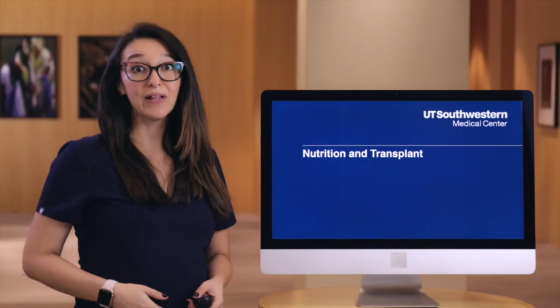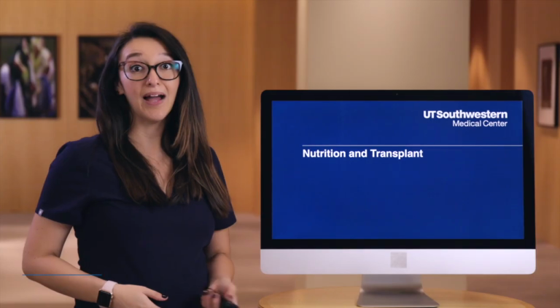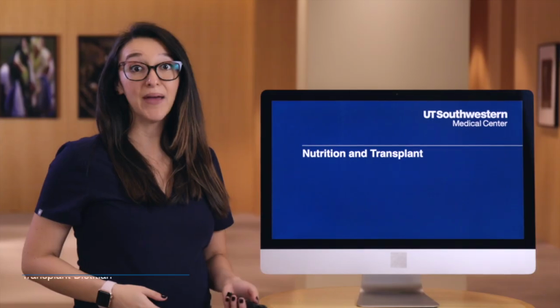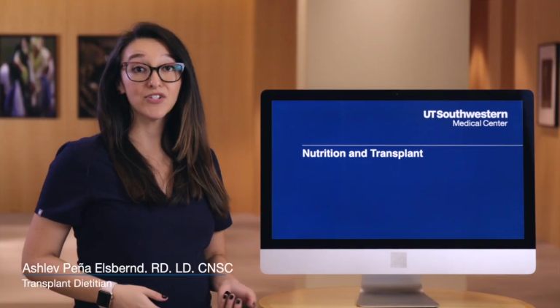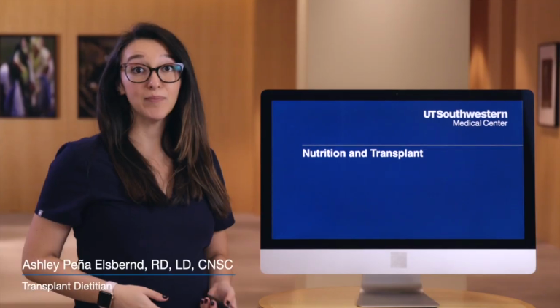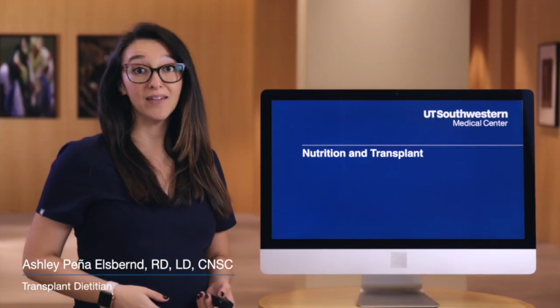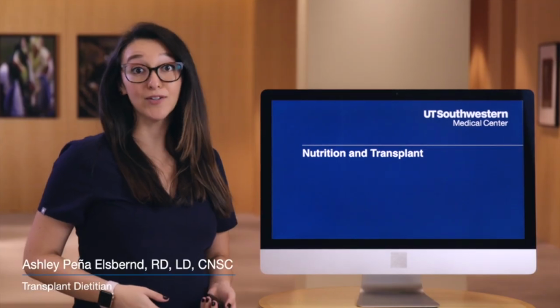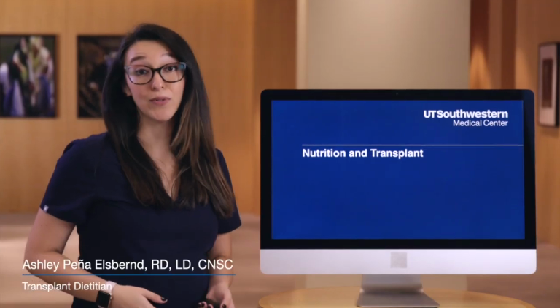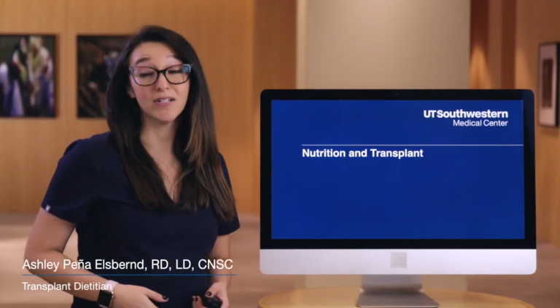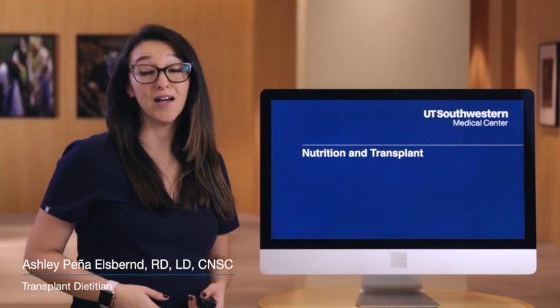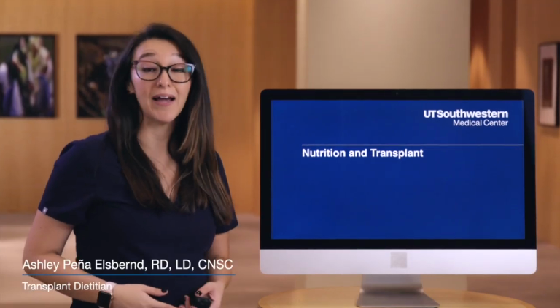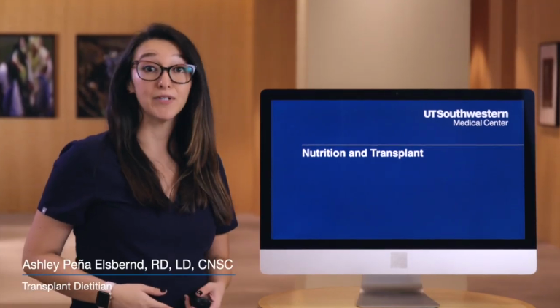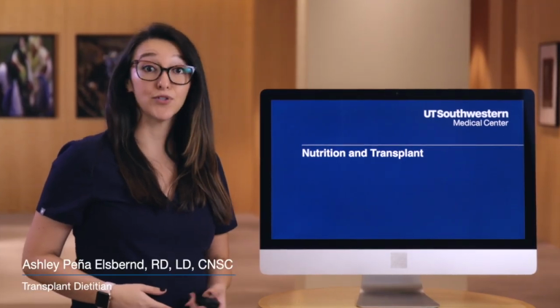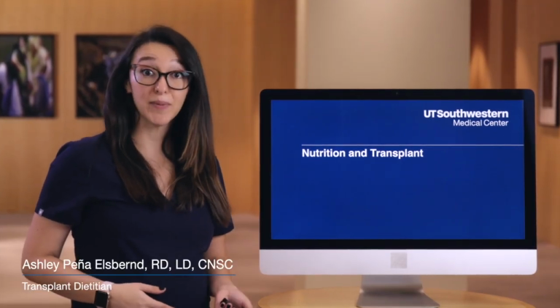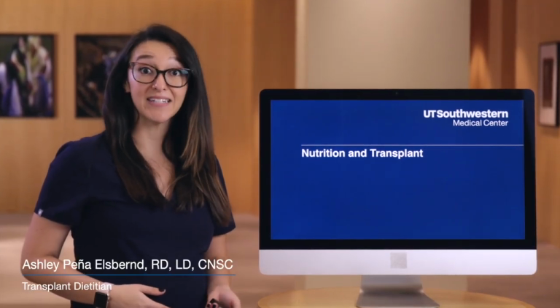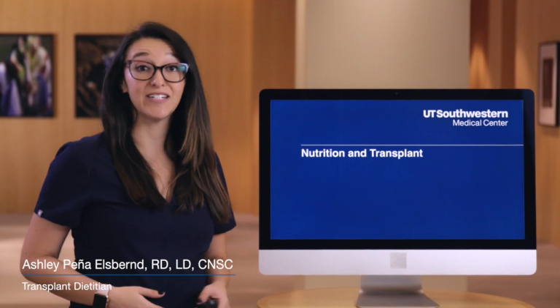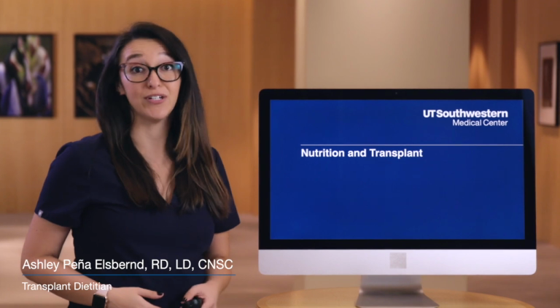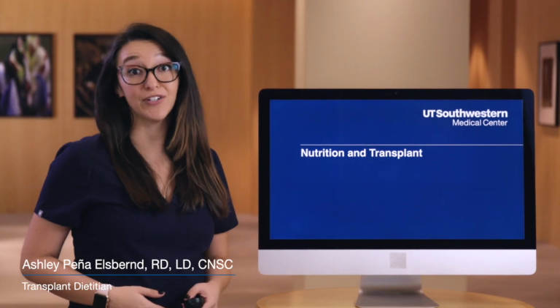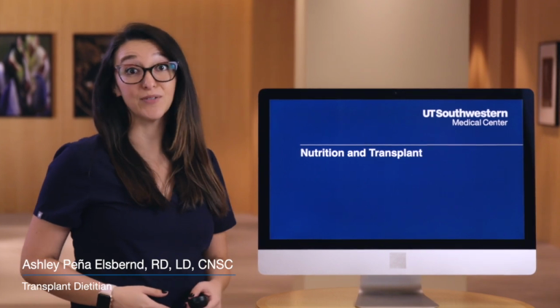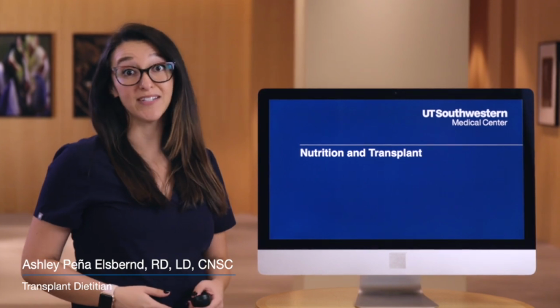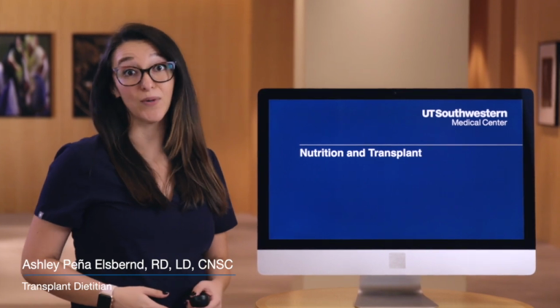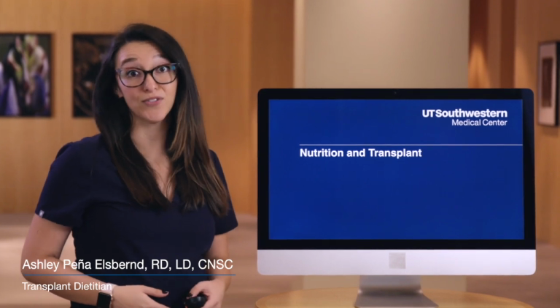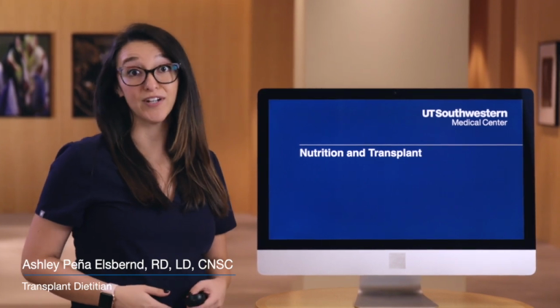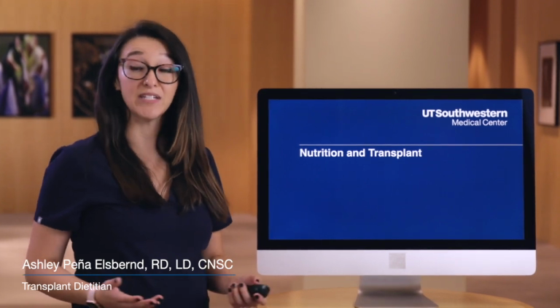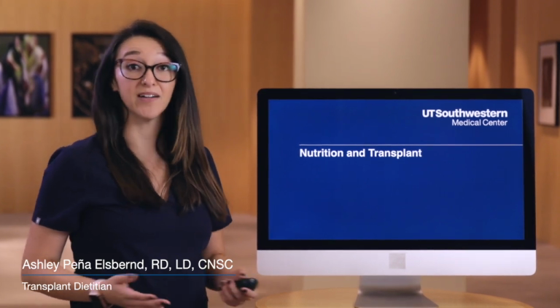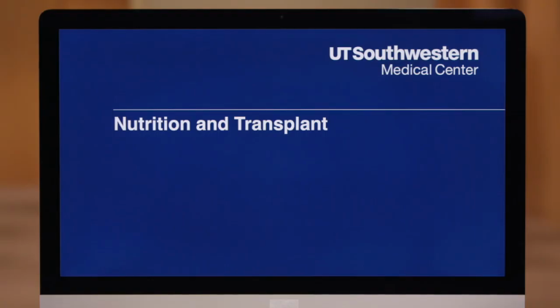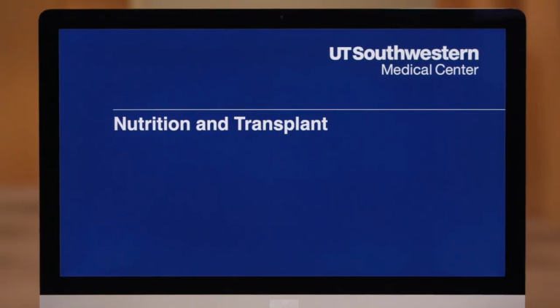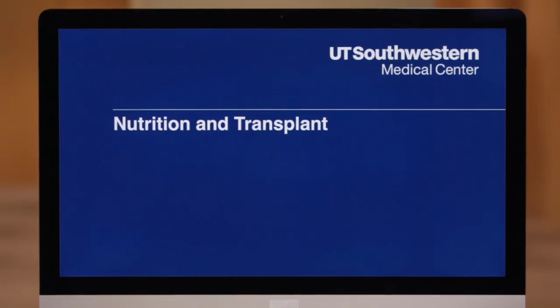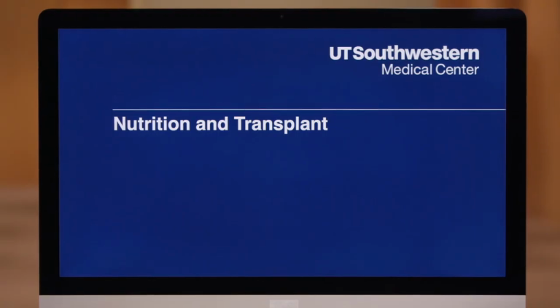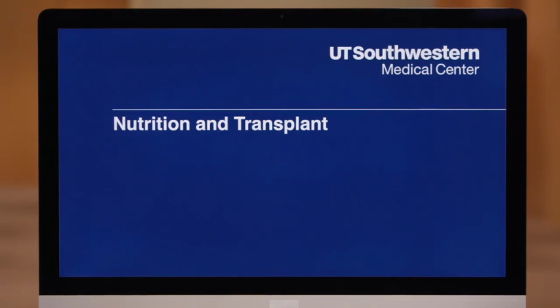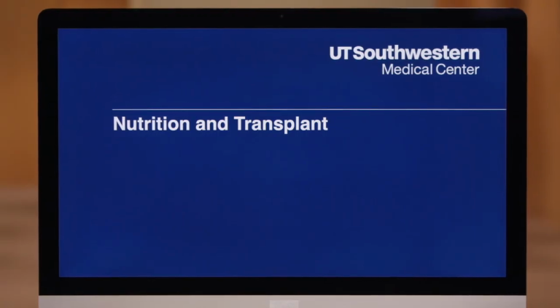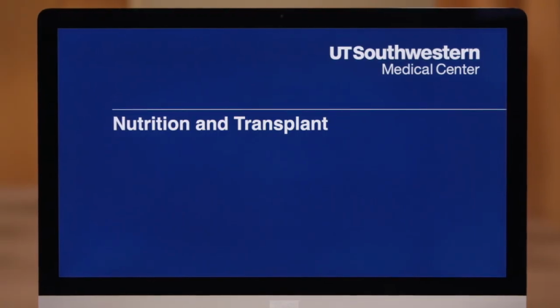I'm Ashley Pena Elsburn. I'm a transplant dietitian here at UT Southwestern and I'll be talking about nutrition and transplant.